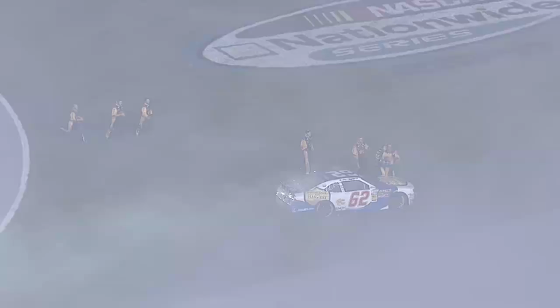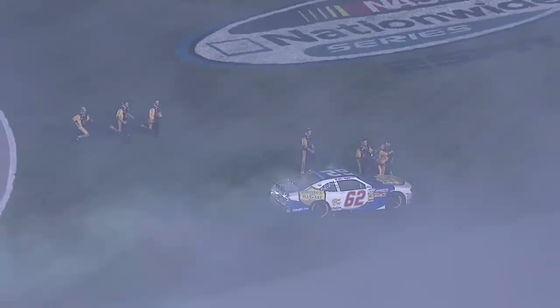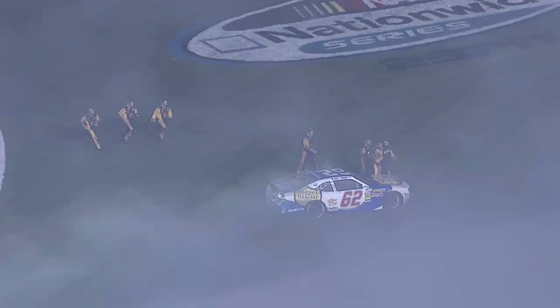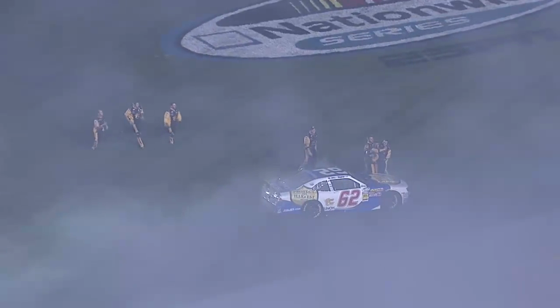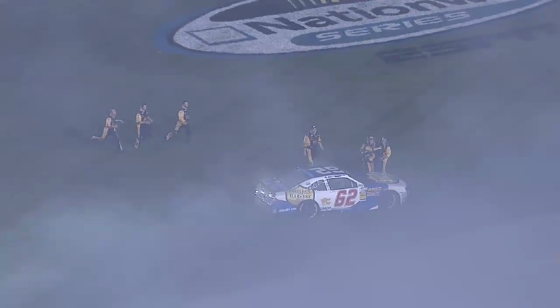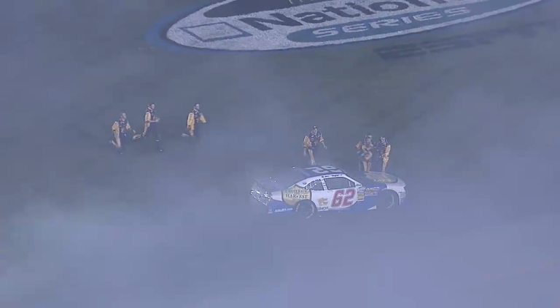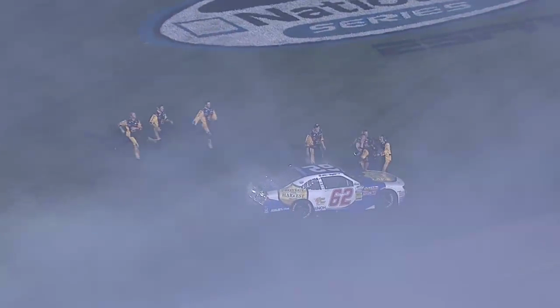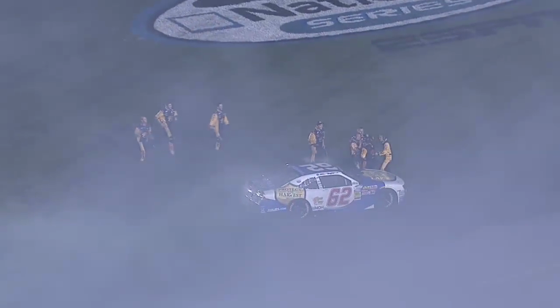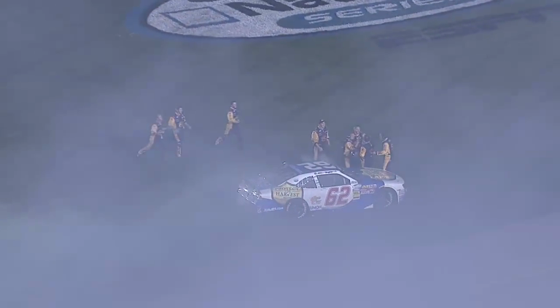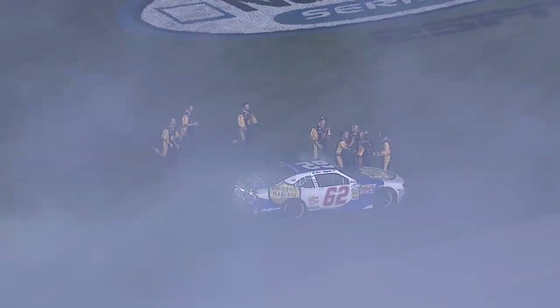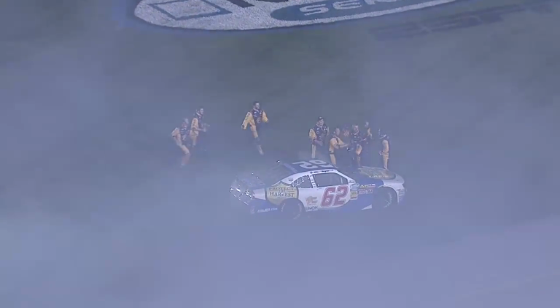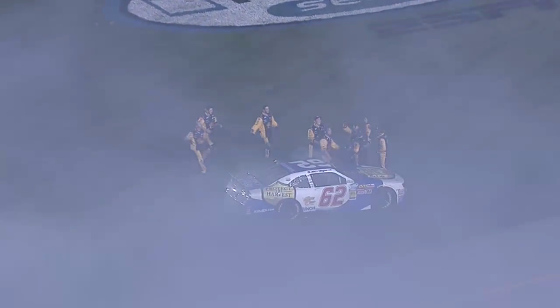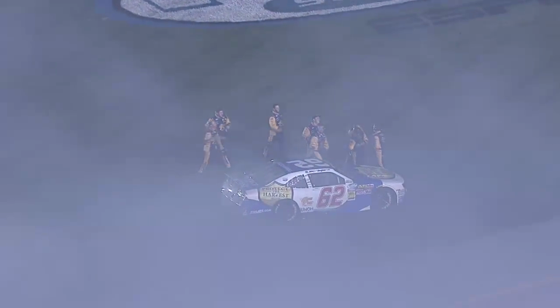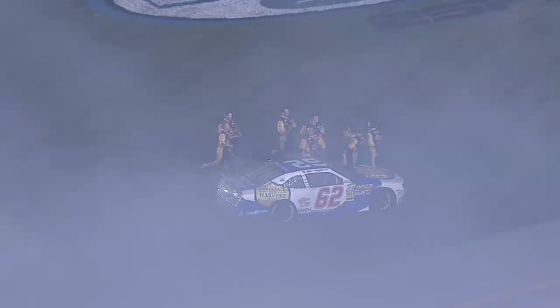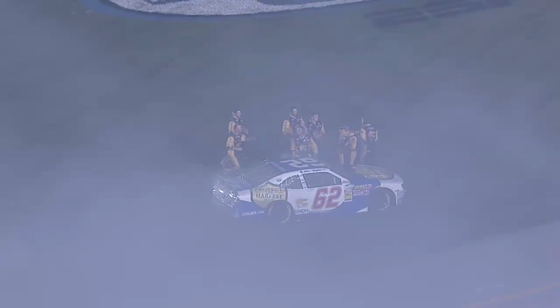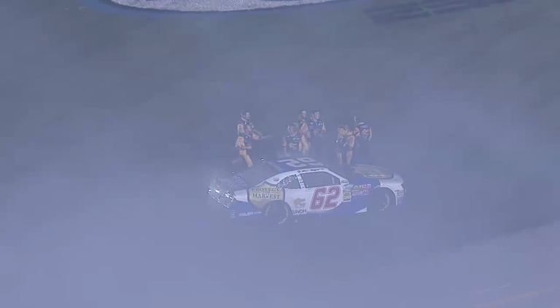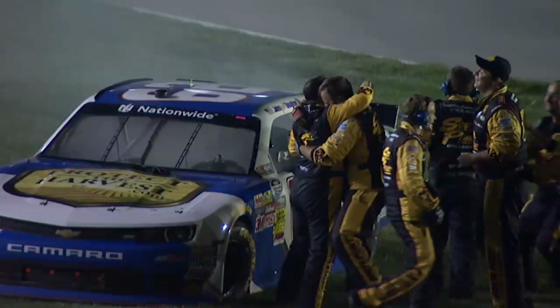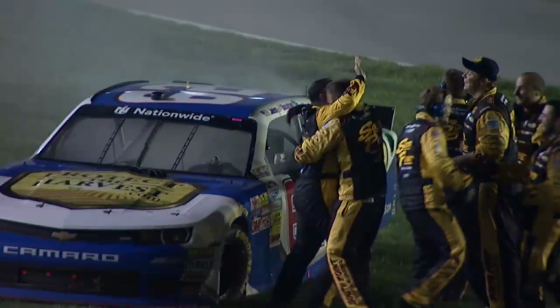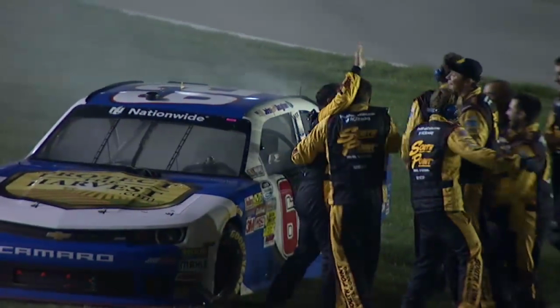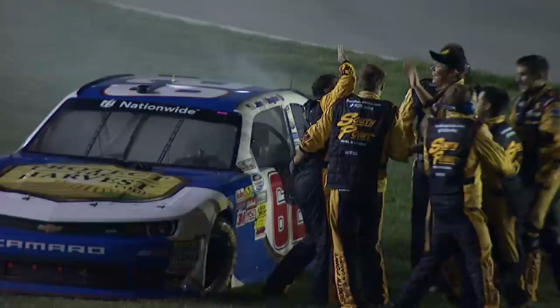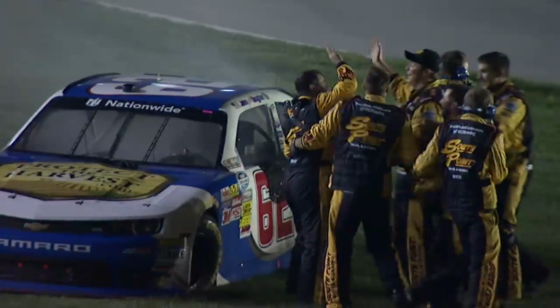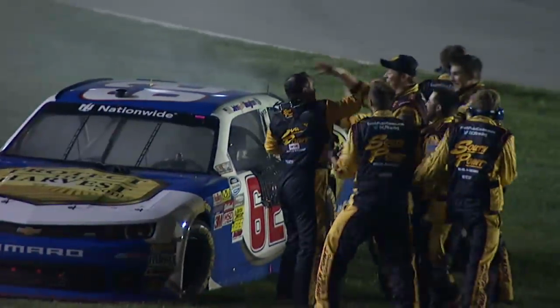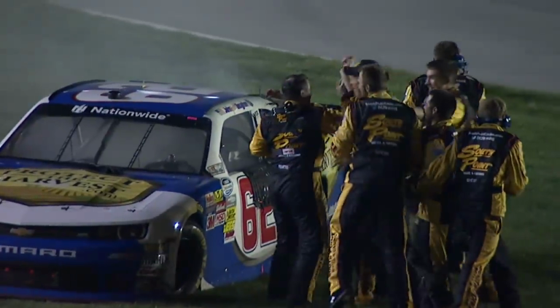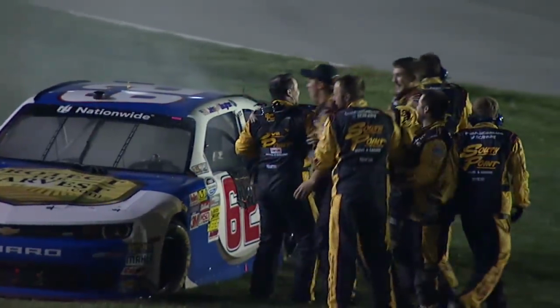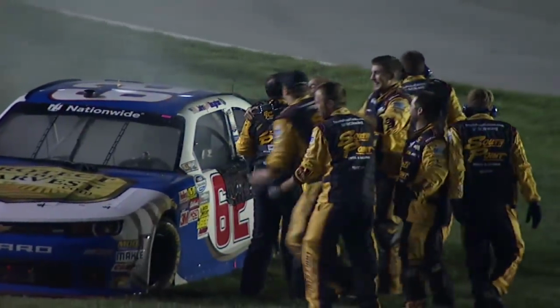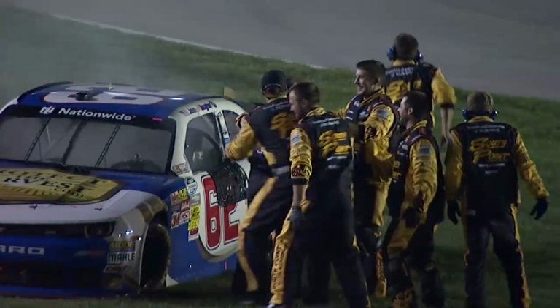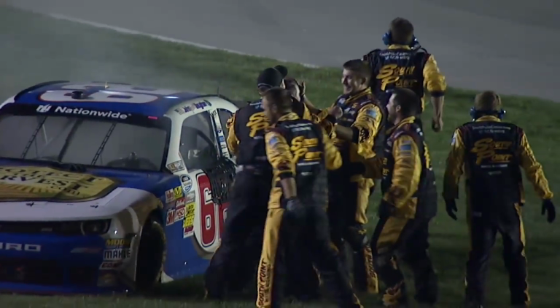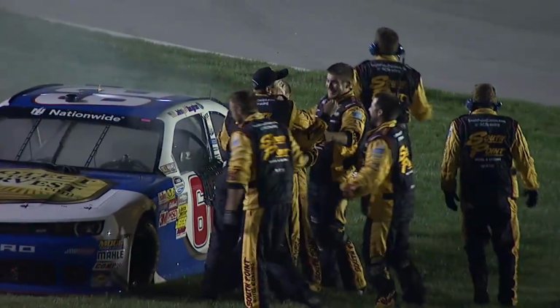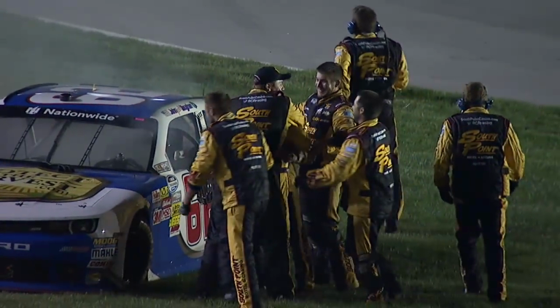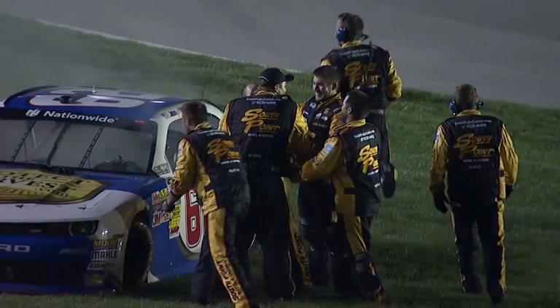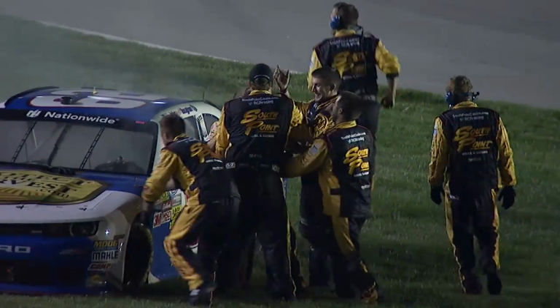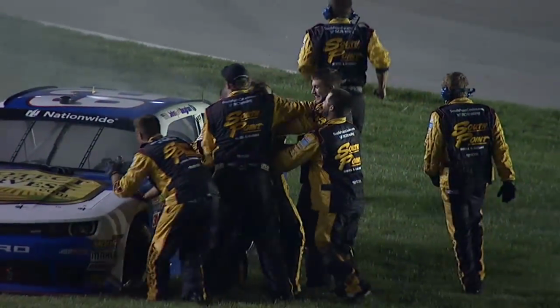There's his crew. They're happy about it. They helped put that 62 in victory lane.